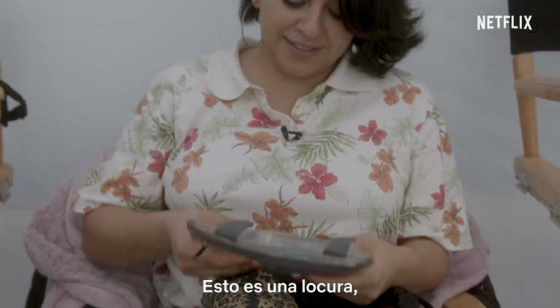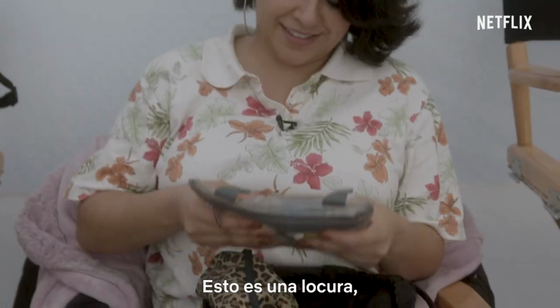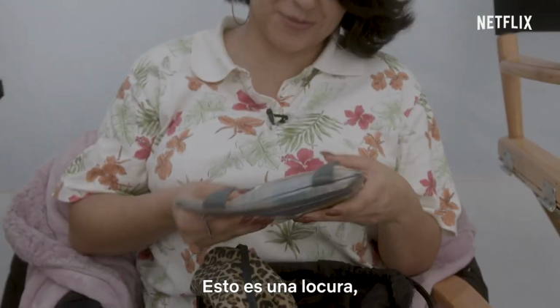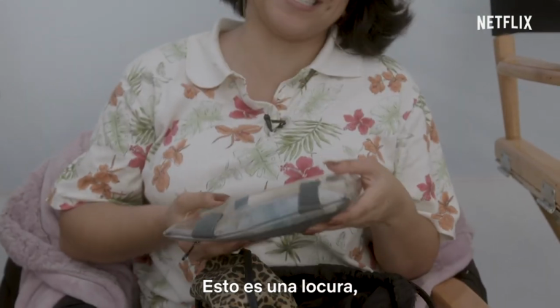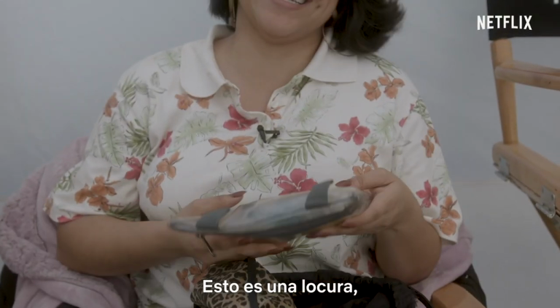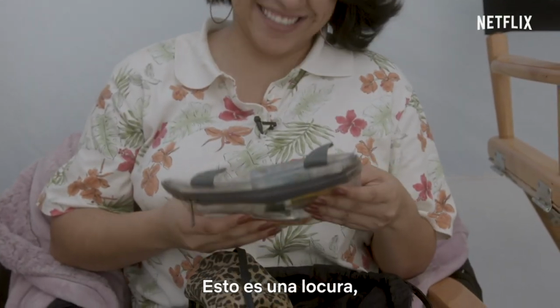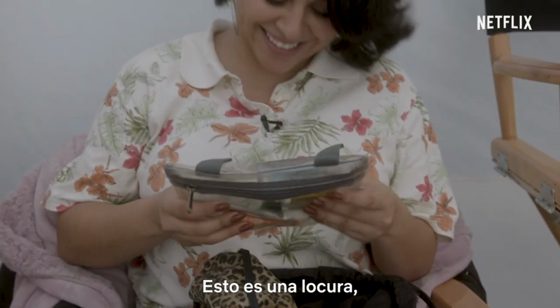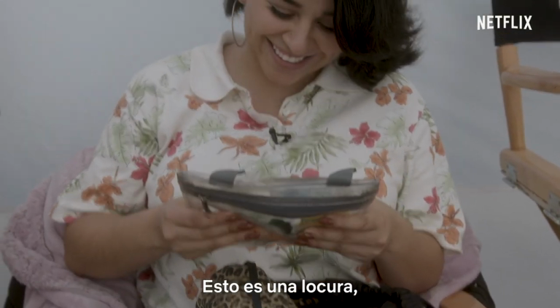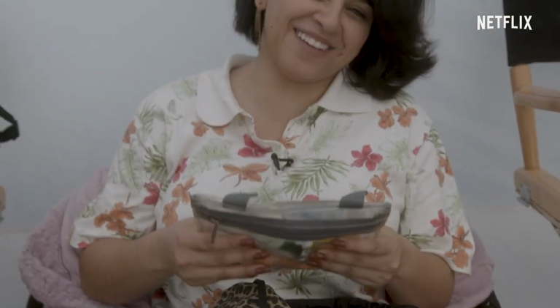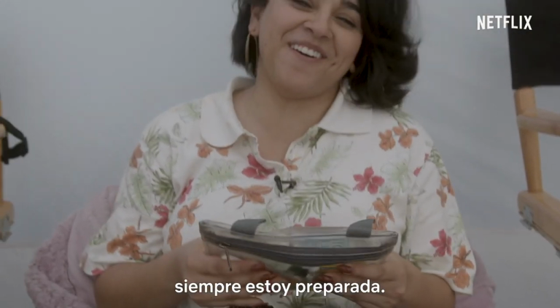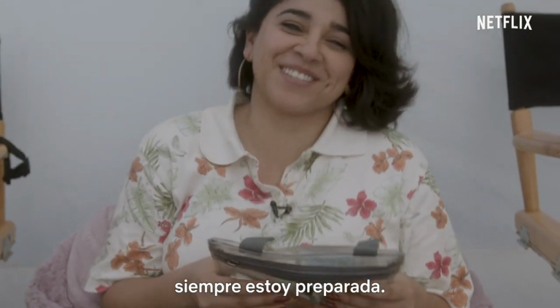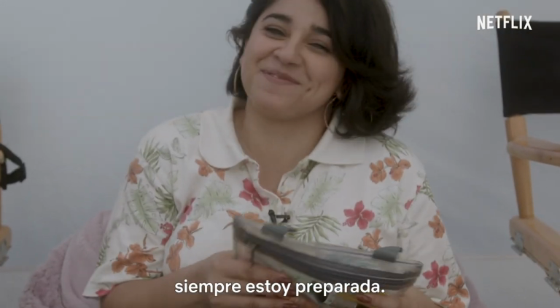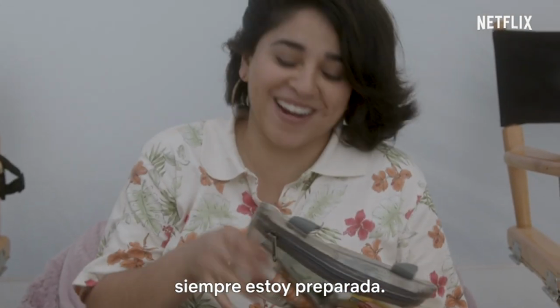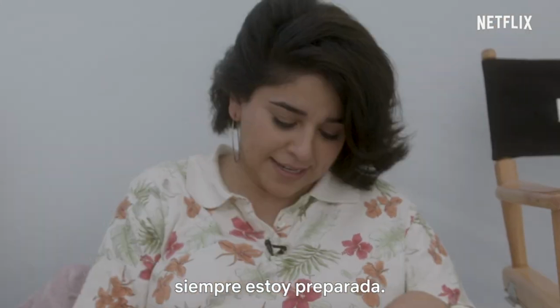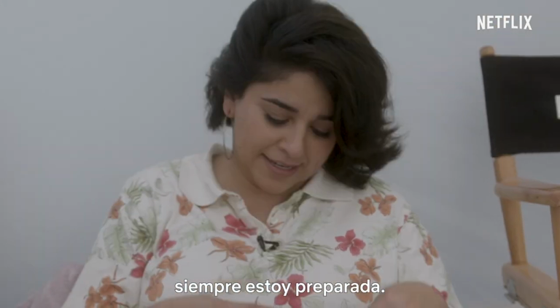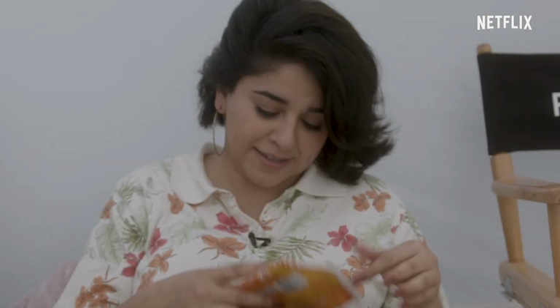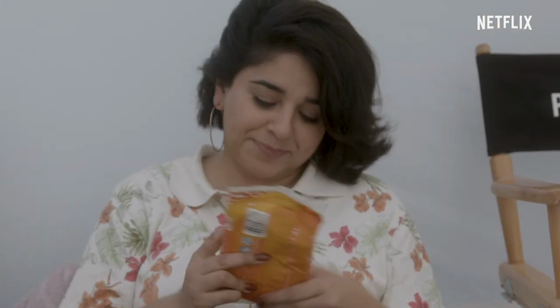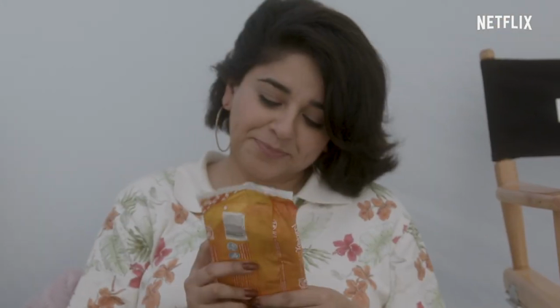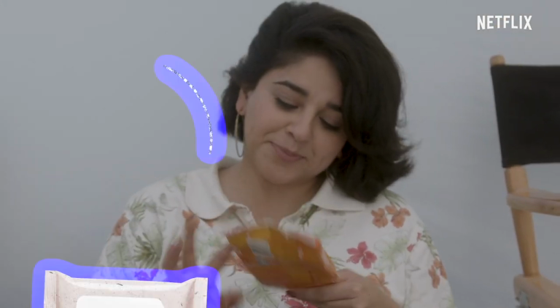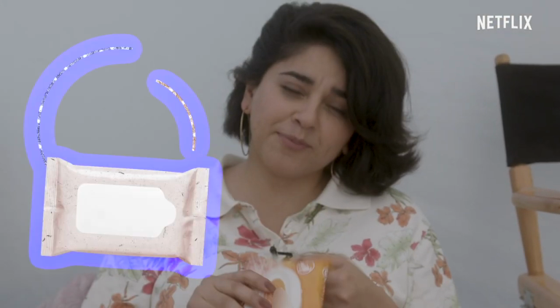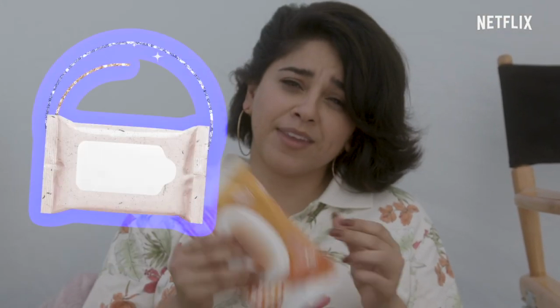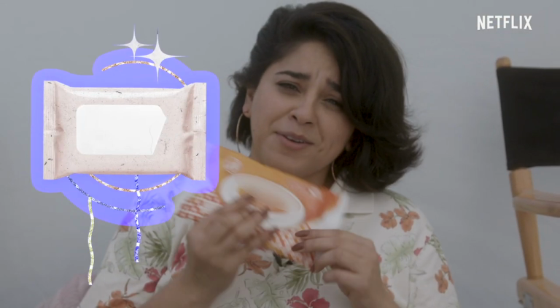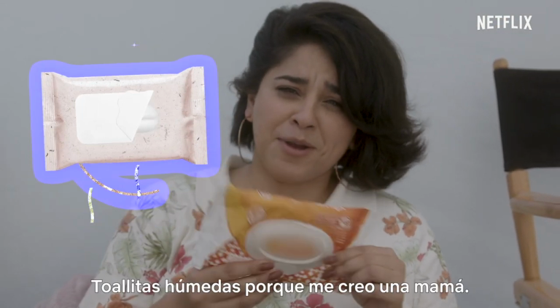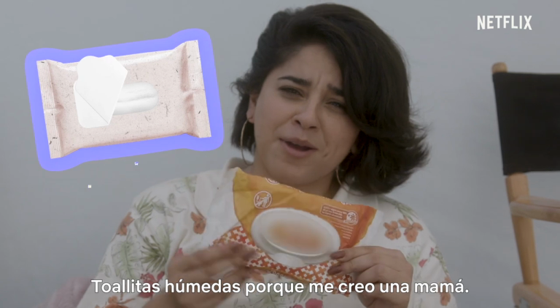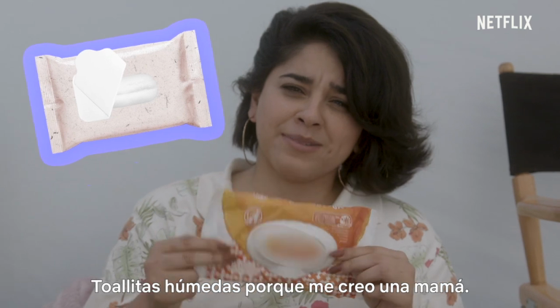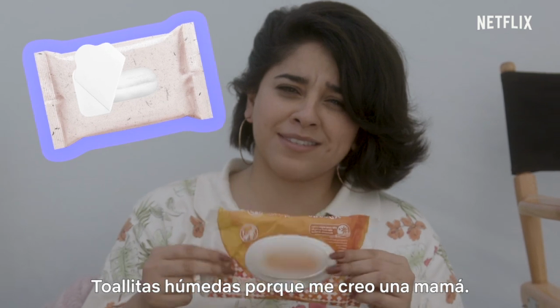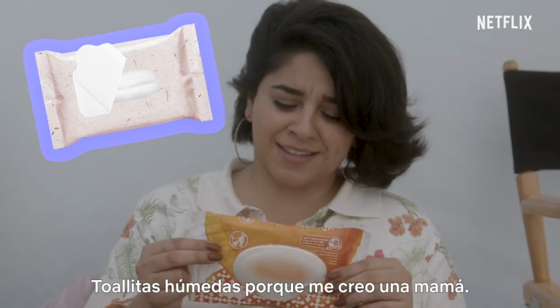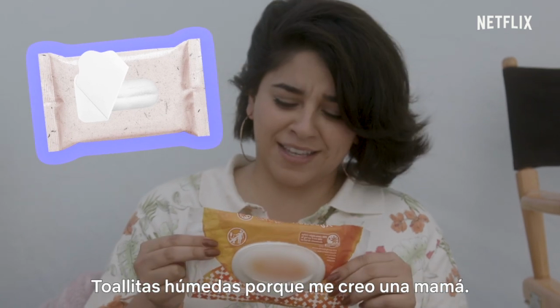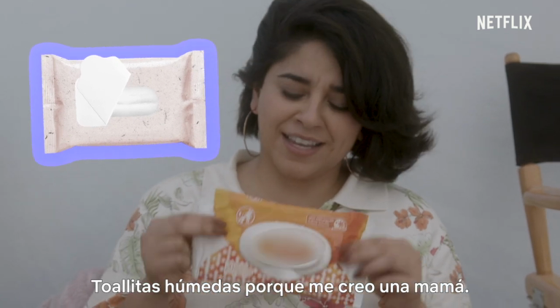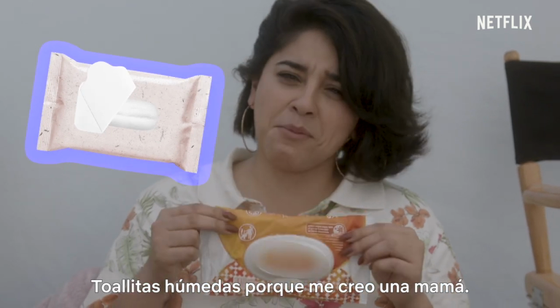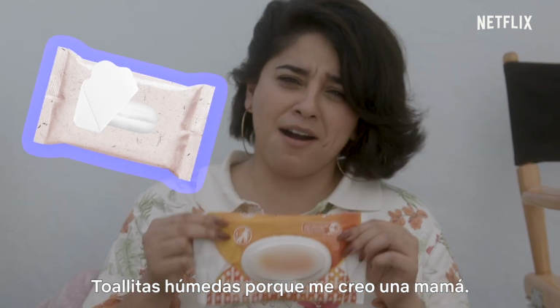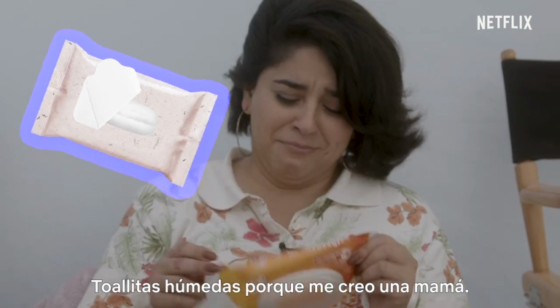This is ridiculous. I'm always prepared. Wet wipes, because I think I'm a mom.